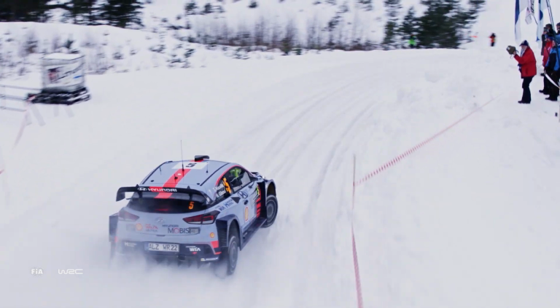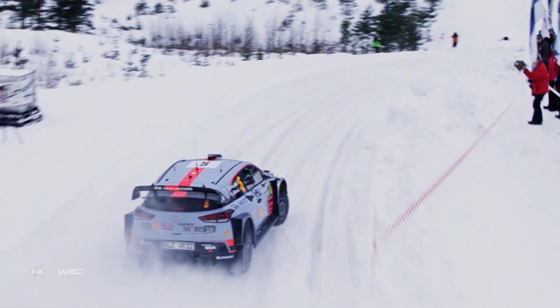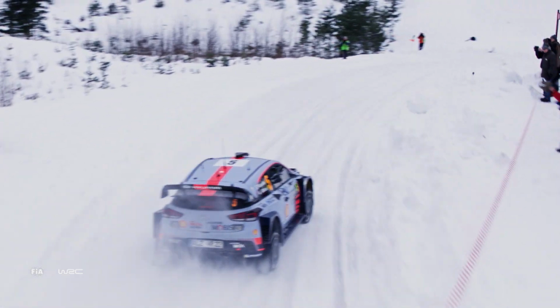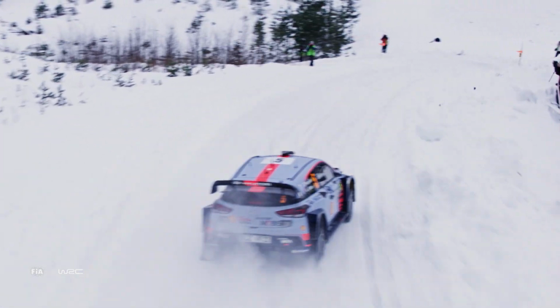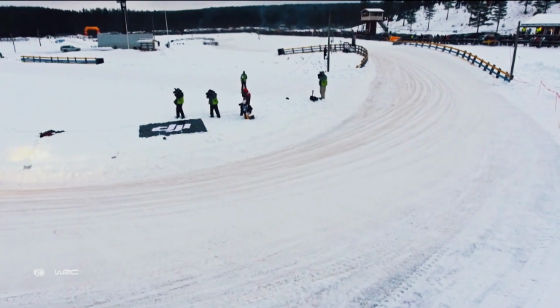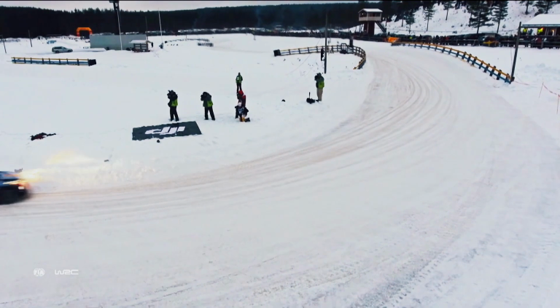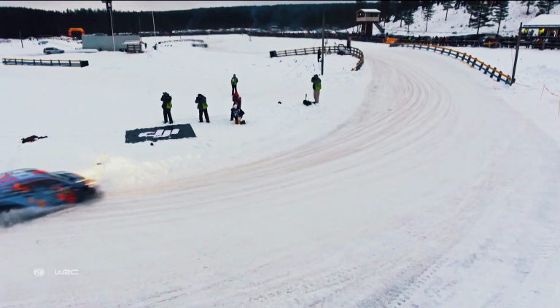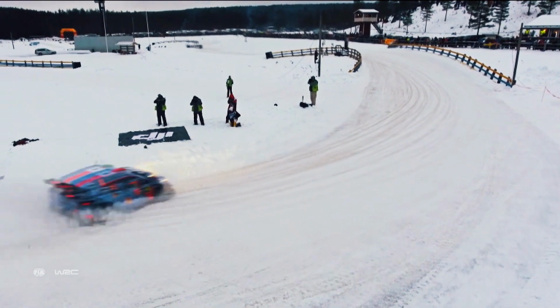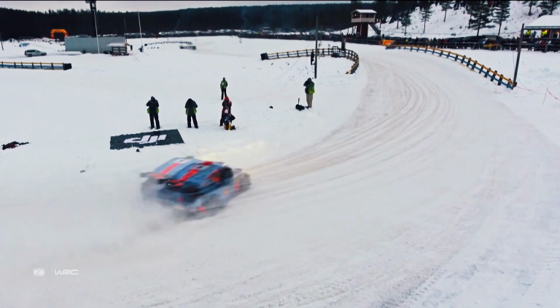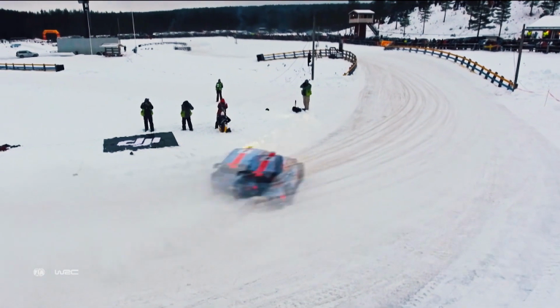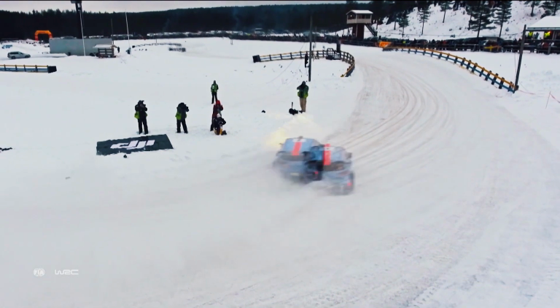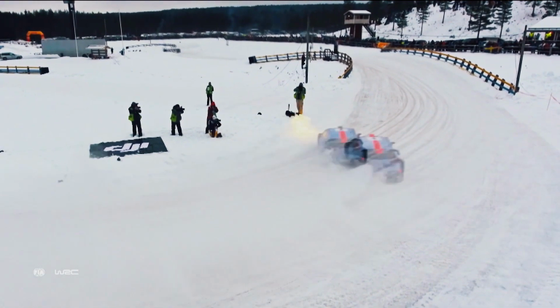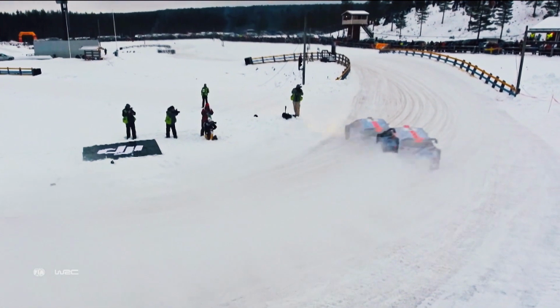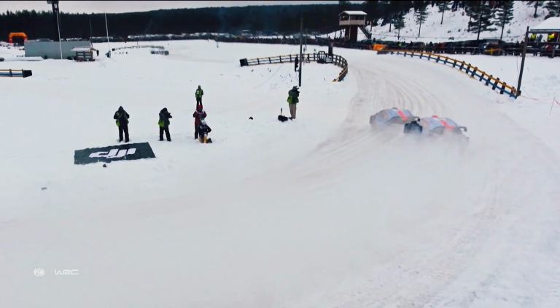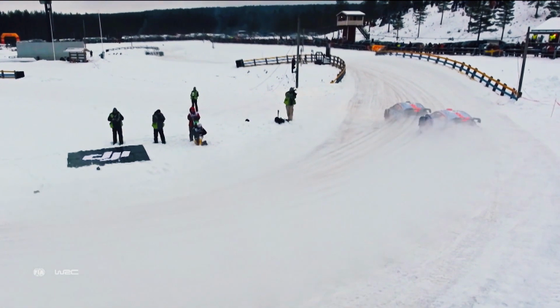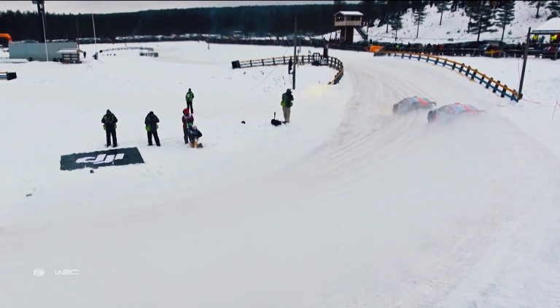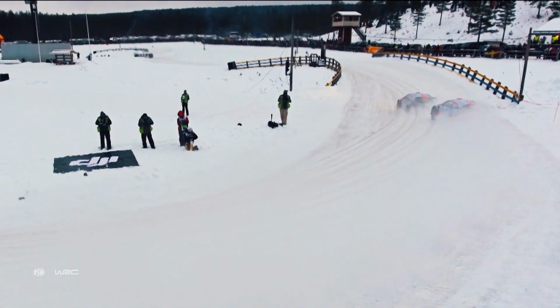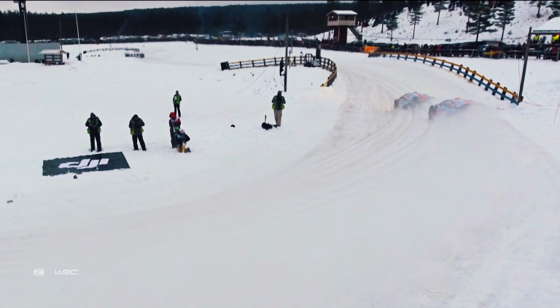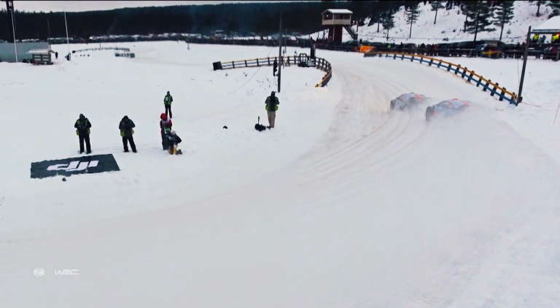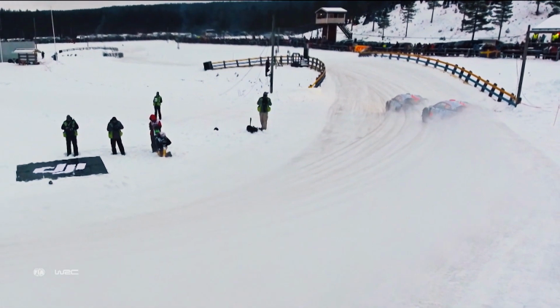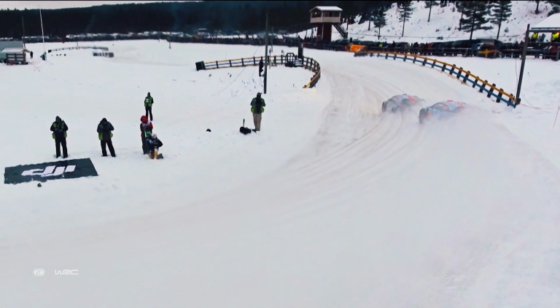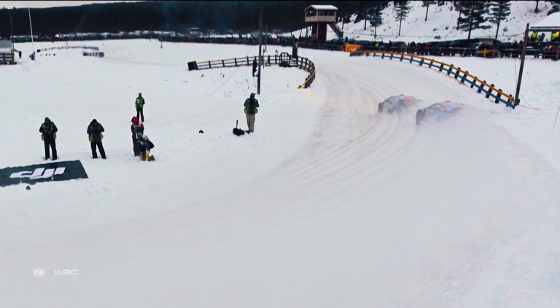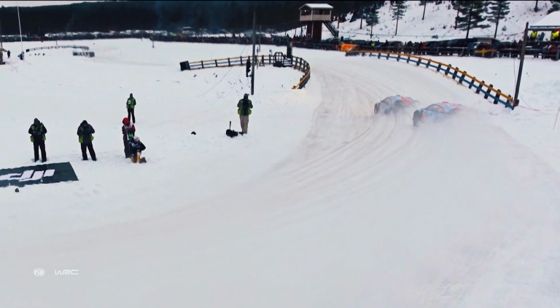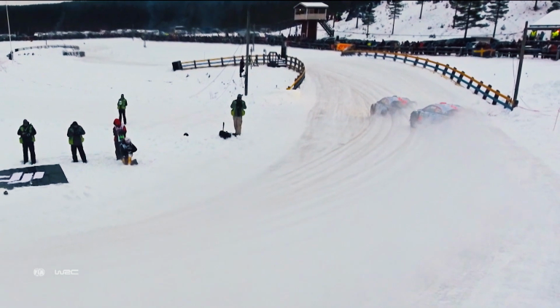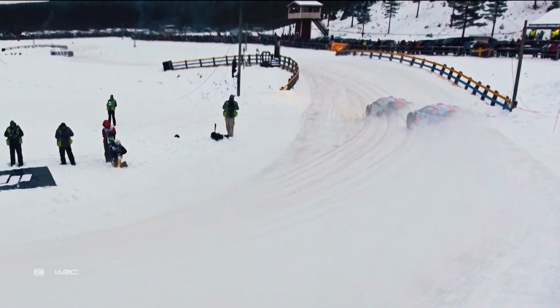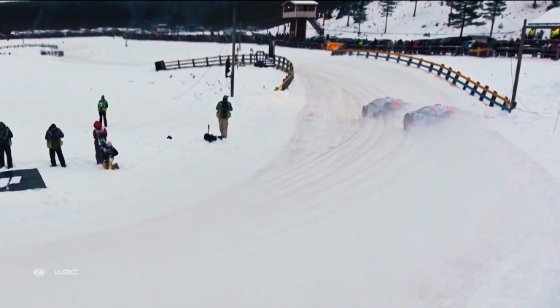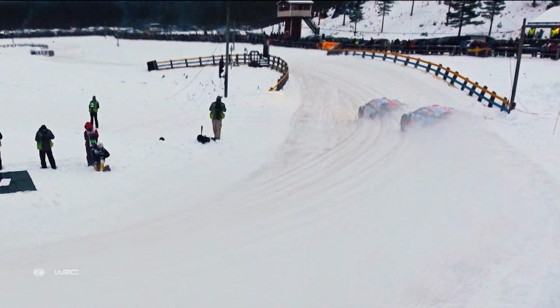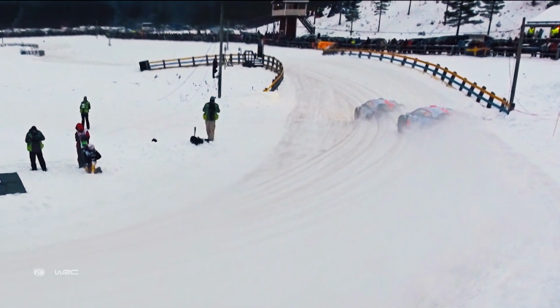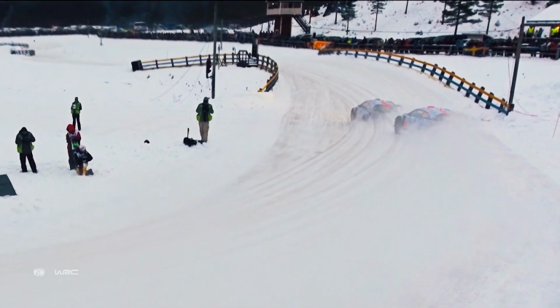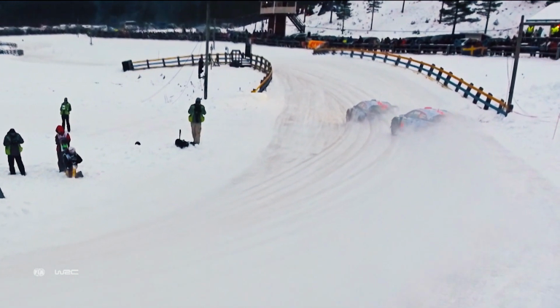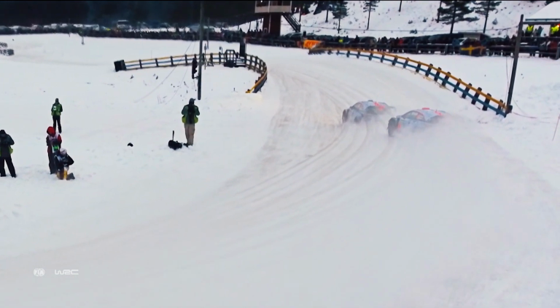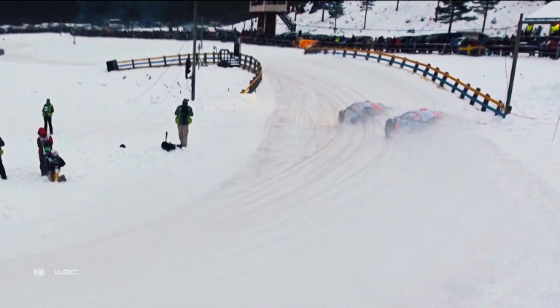Using aerial analysis now, we can see how a slightly wider line by Danny Sordo, through one such sweeping bend, can make all the difference.